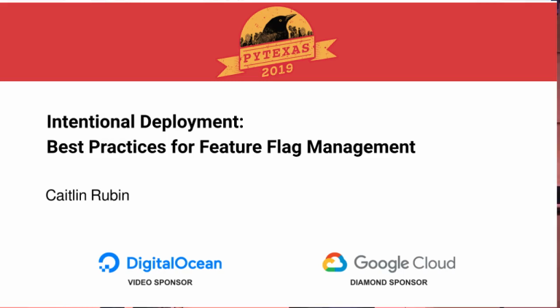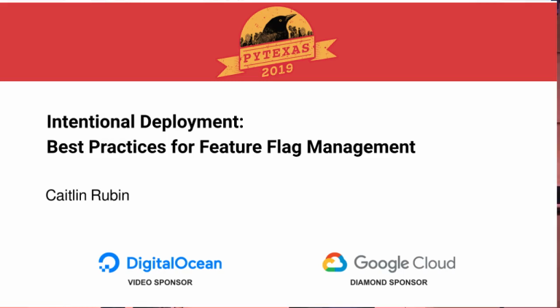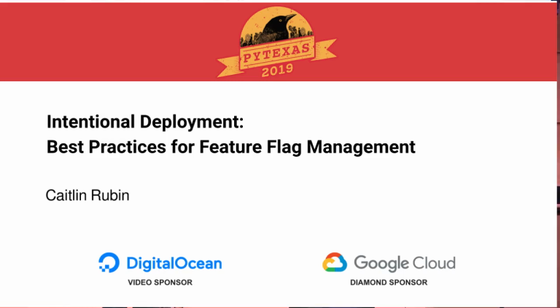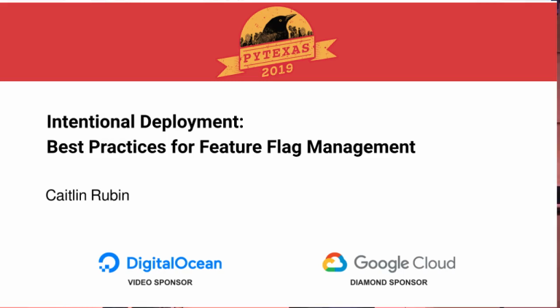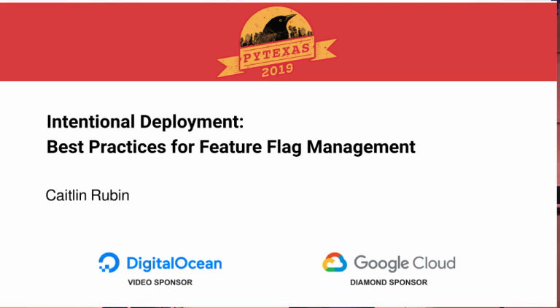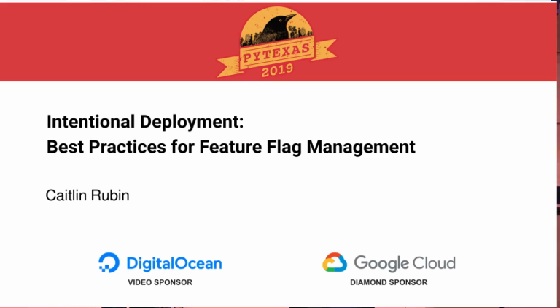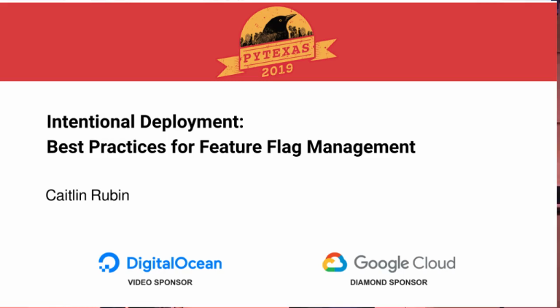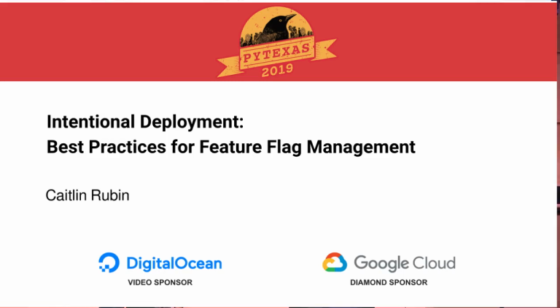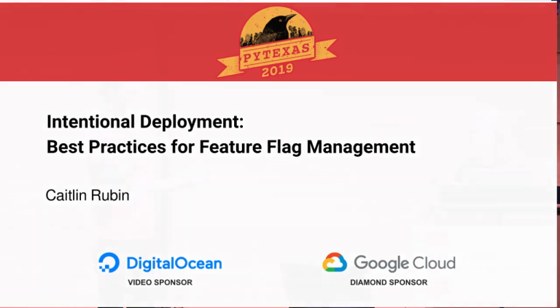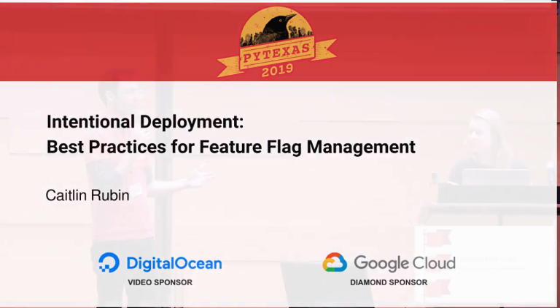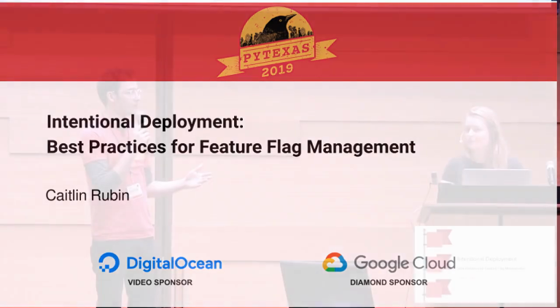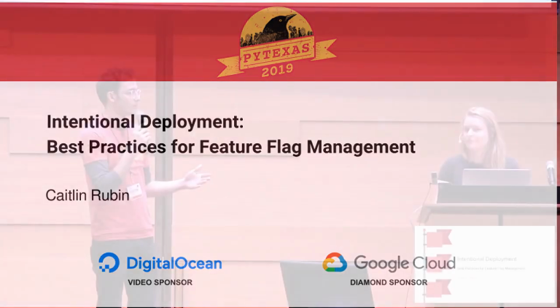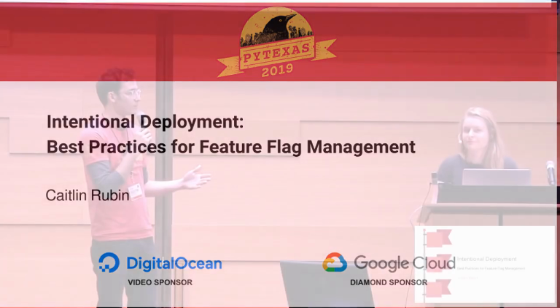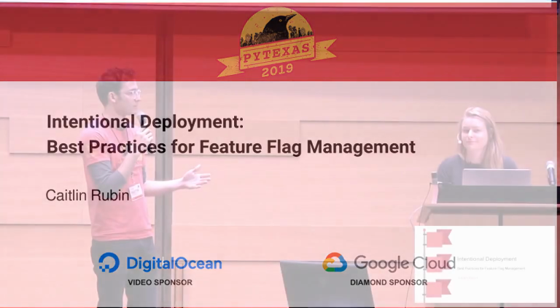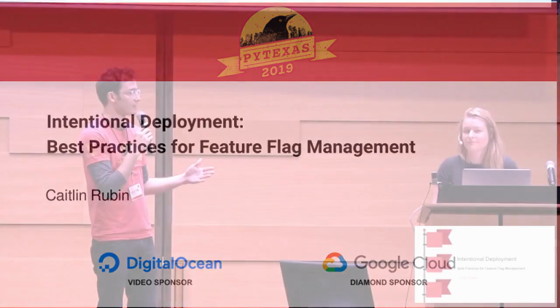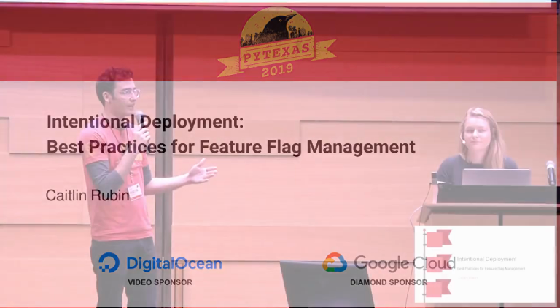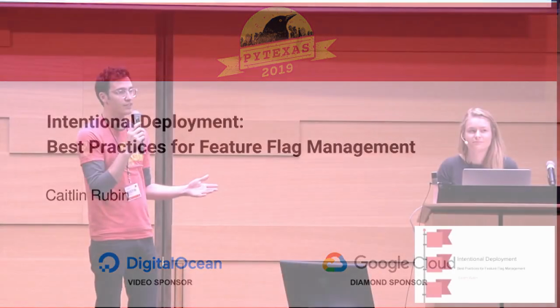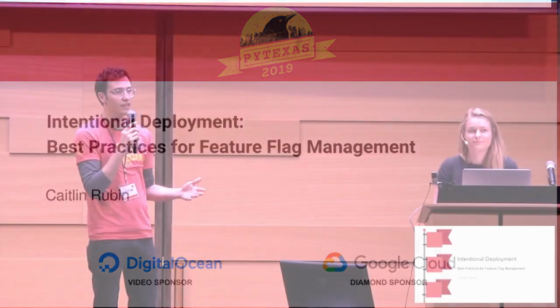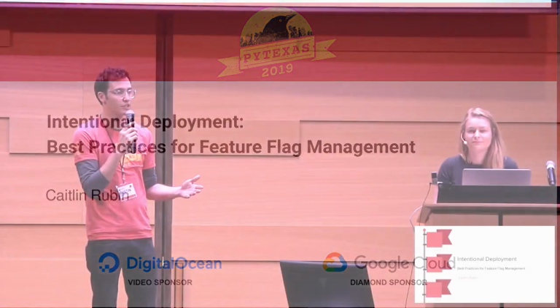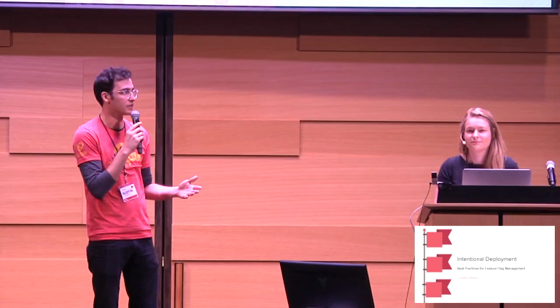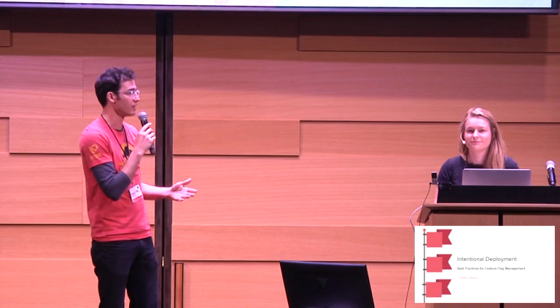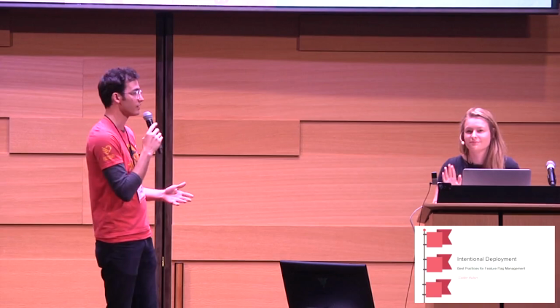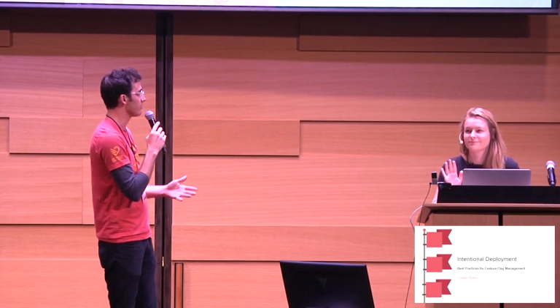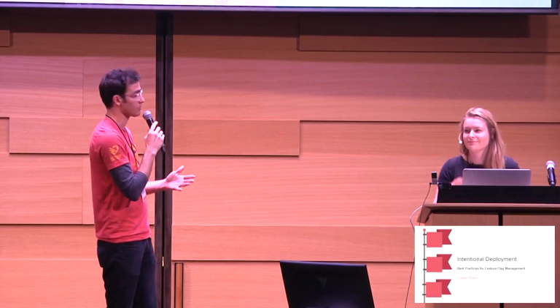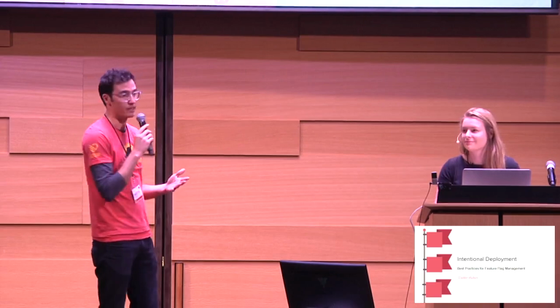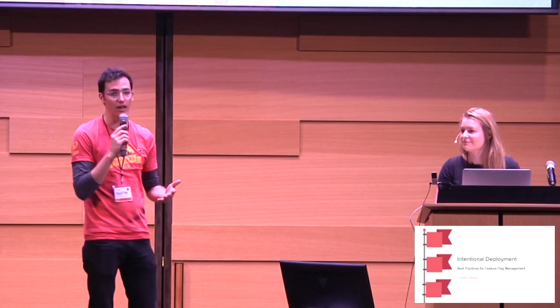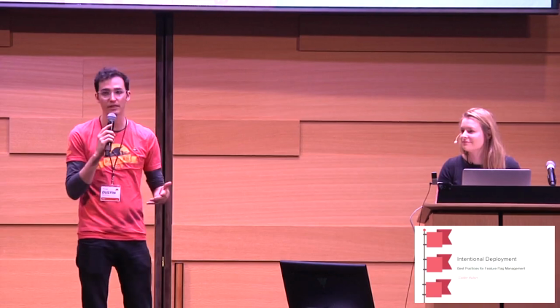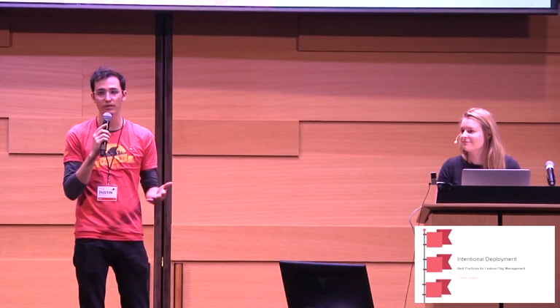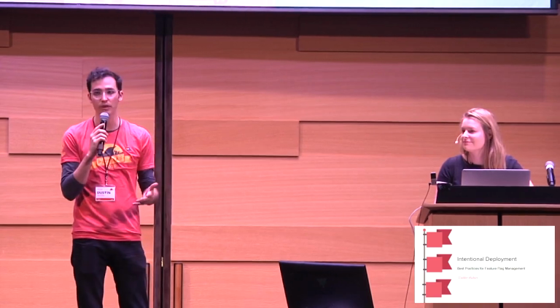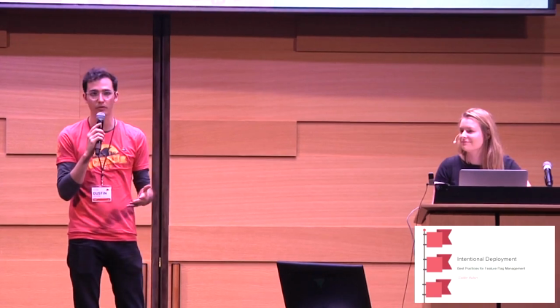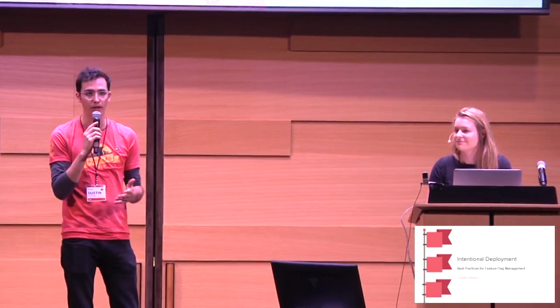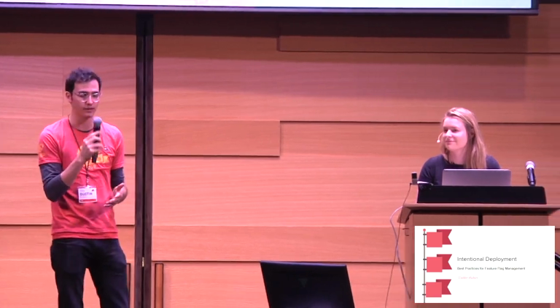Okay, so really excited to introduce Caitlyn. She's going to give us a great talk. Let's give her a round of applause.